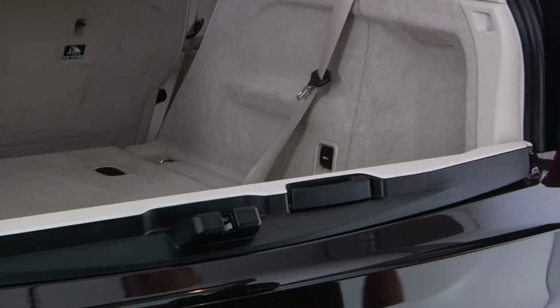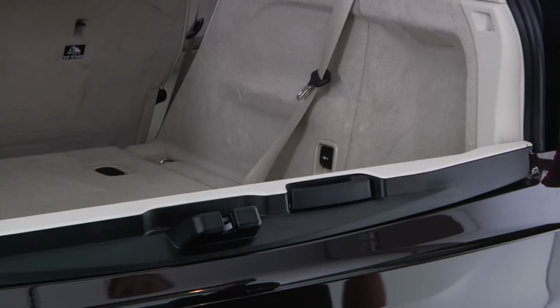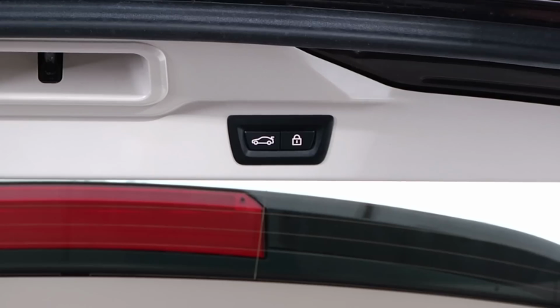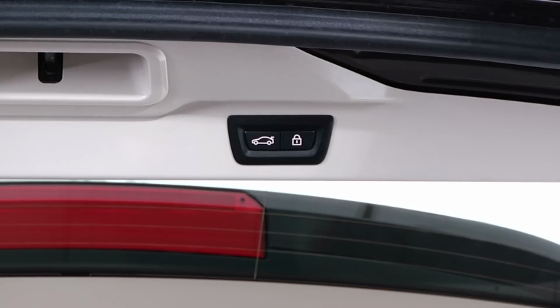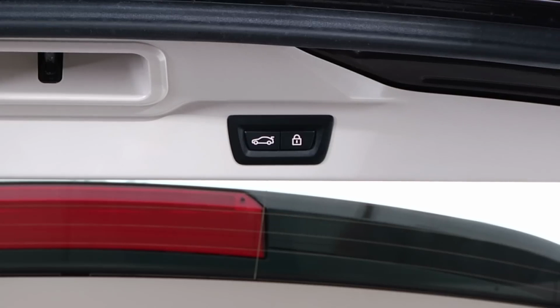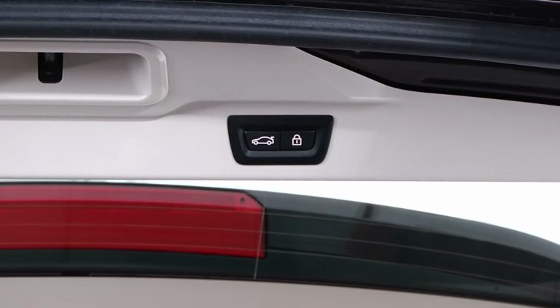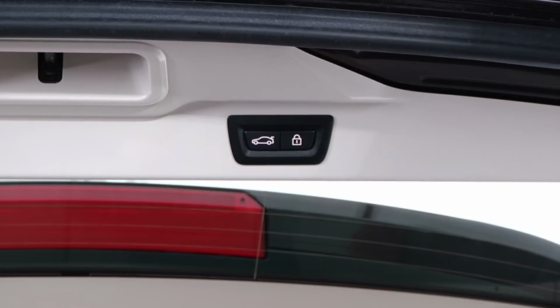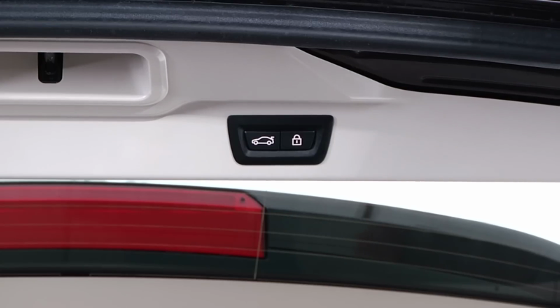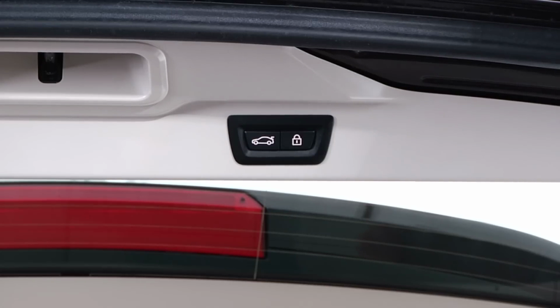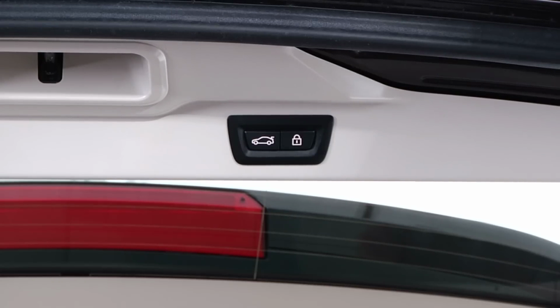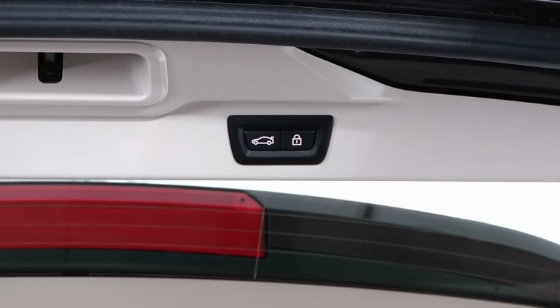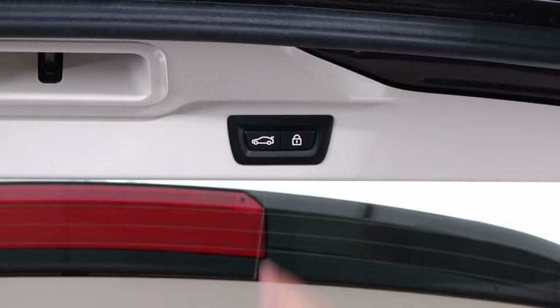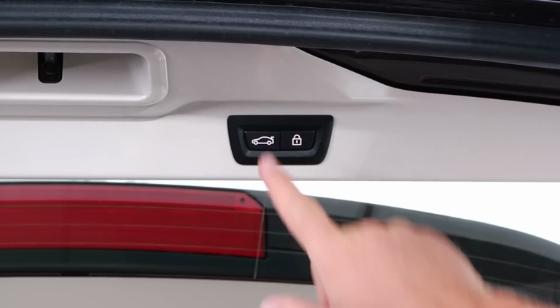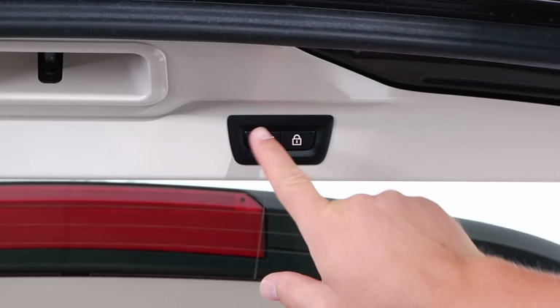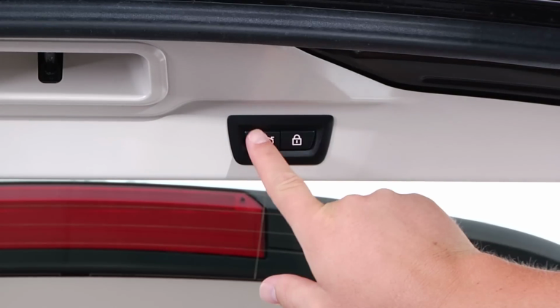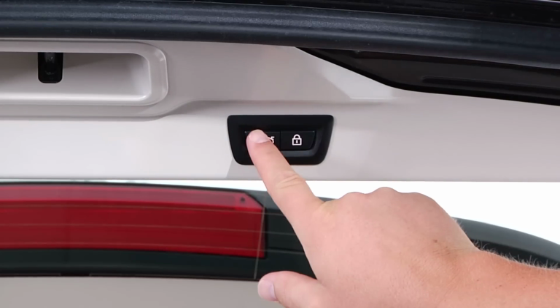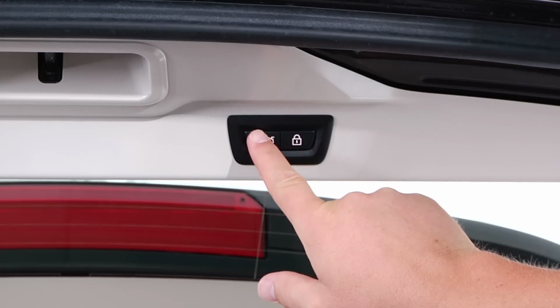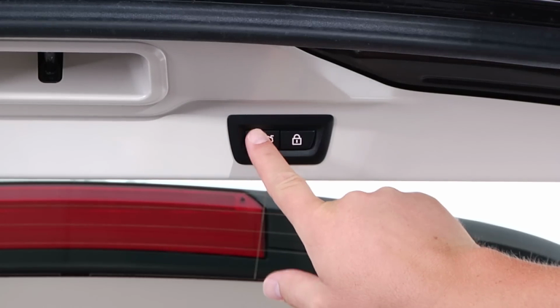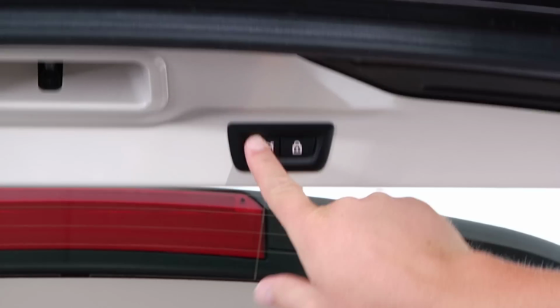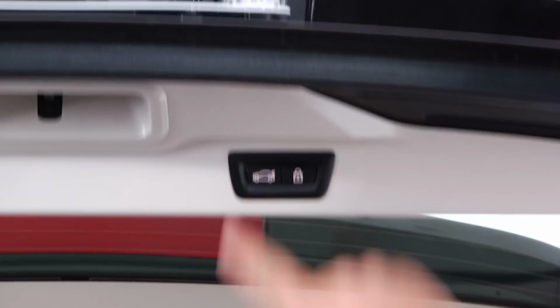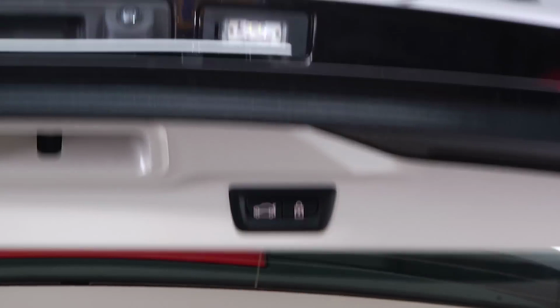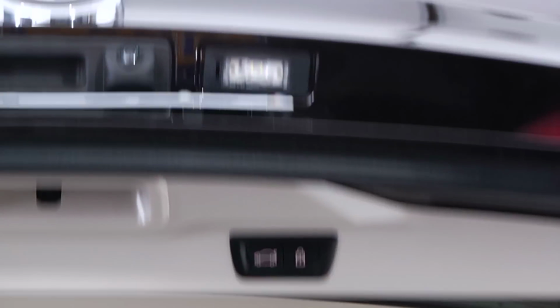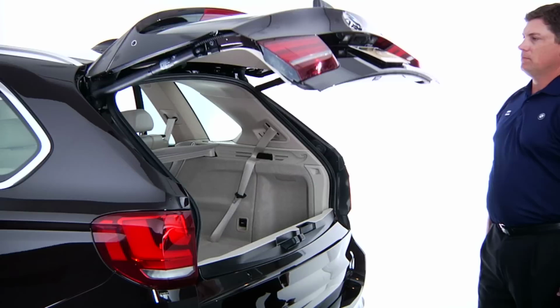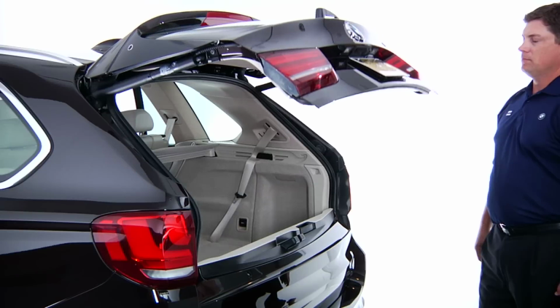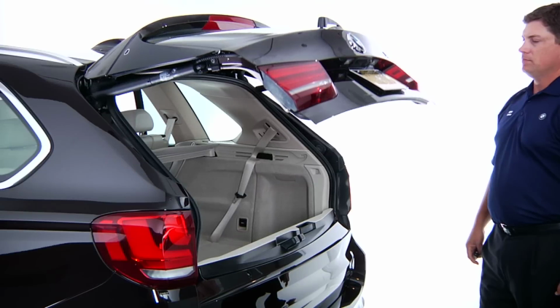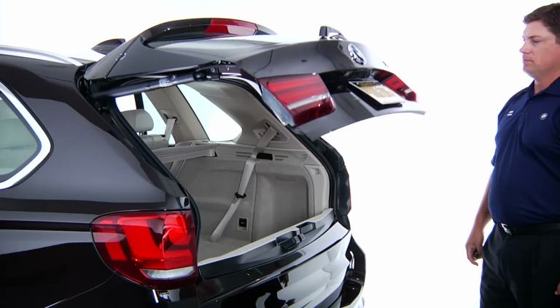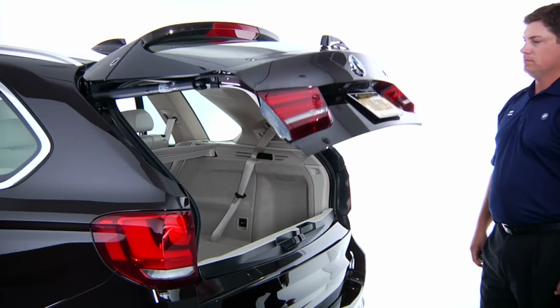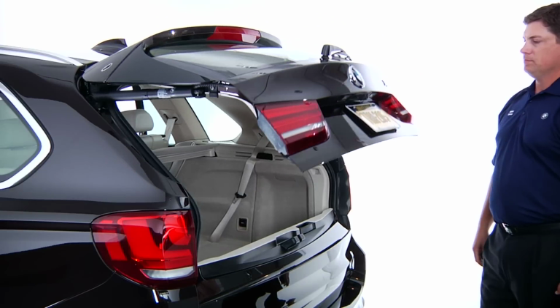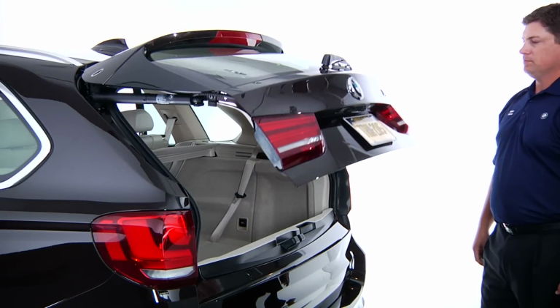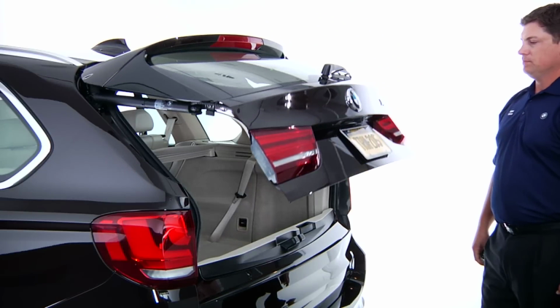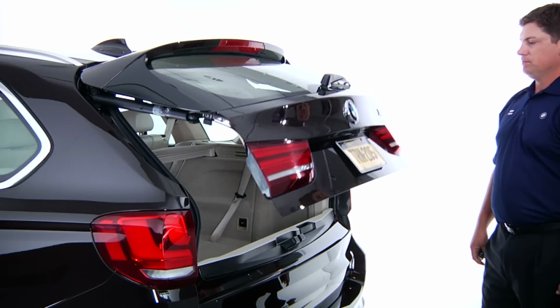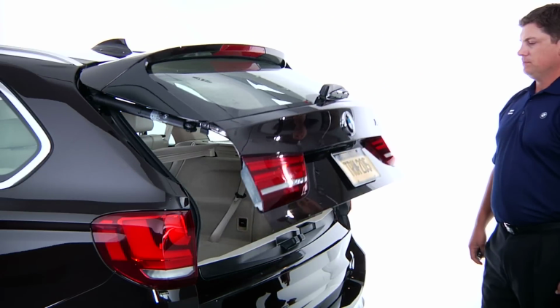When you're ready to close the tailgate, press this button on the rear of the tailgate and the door will close automatically.